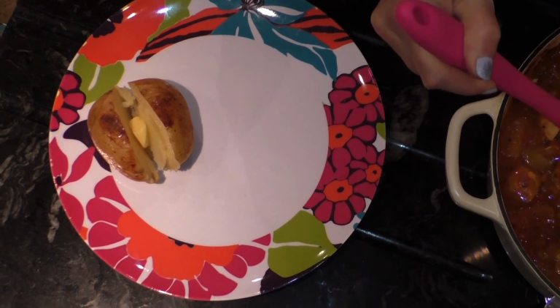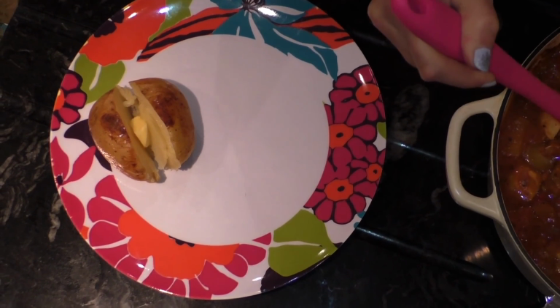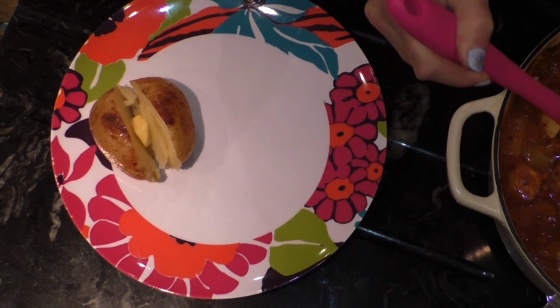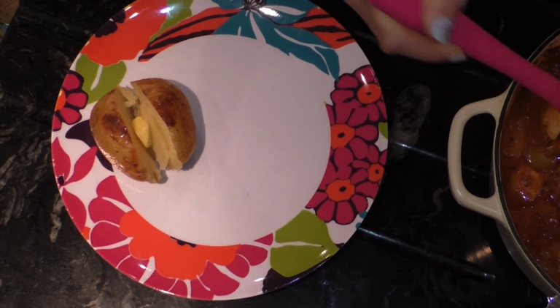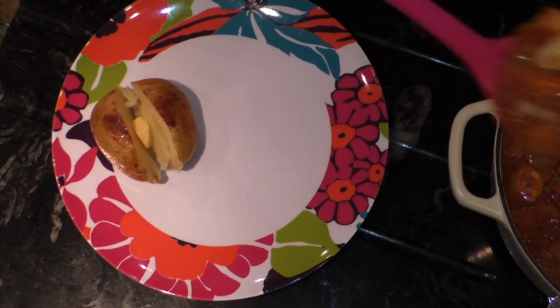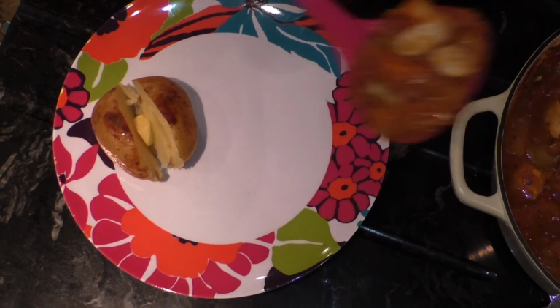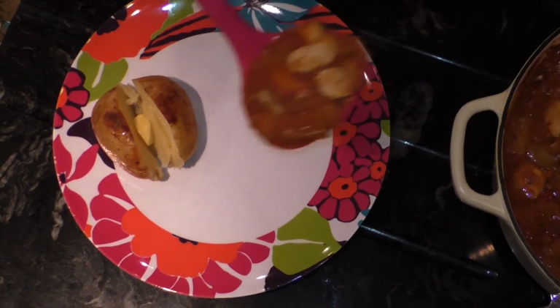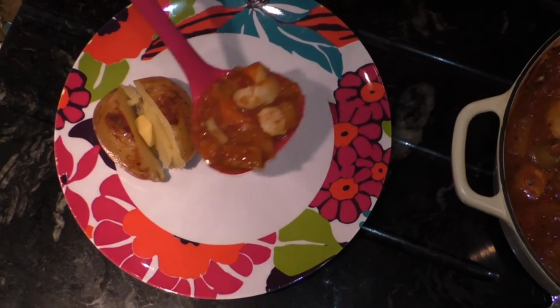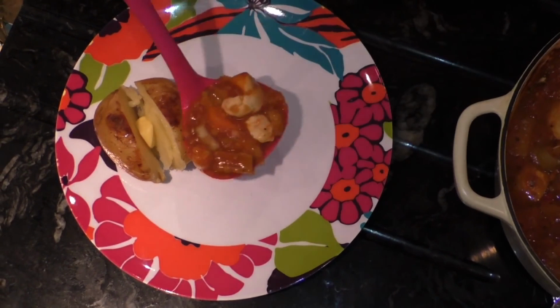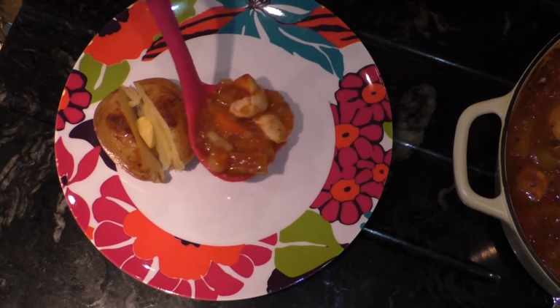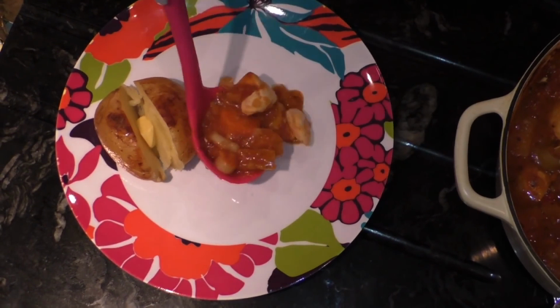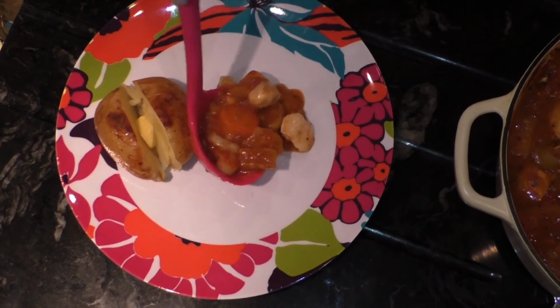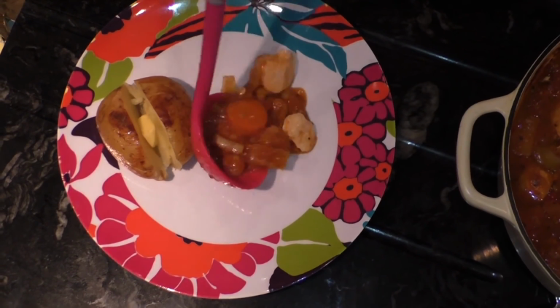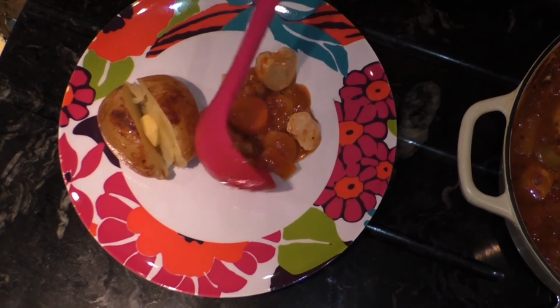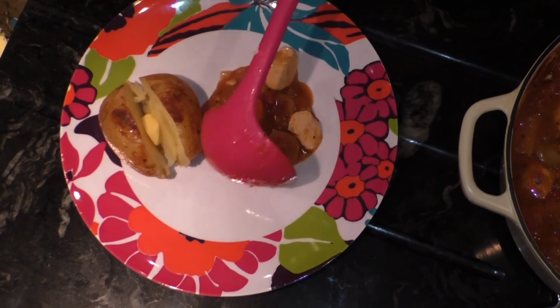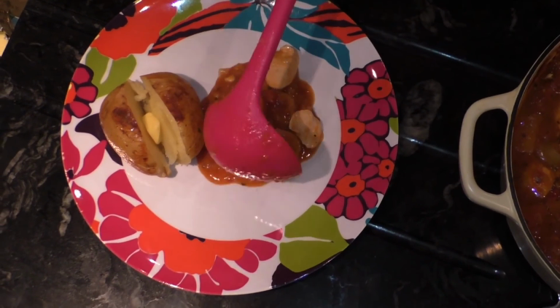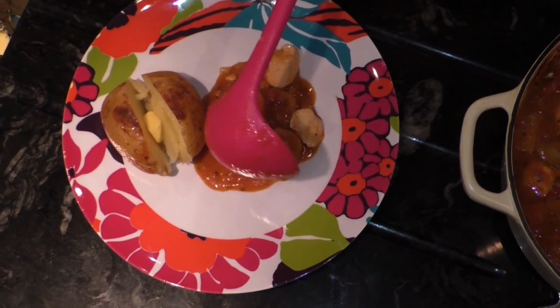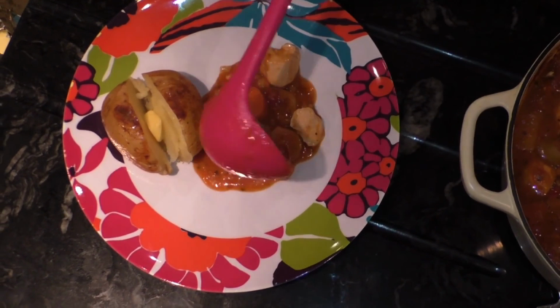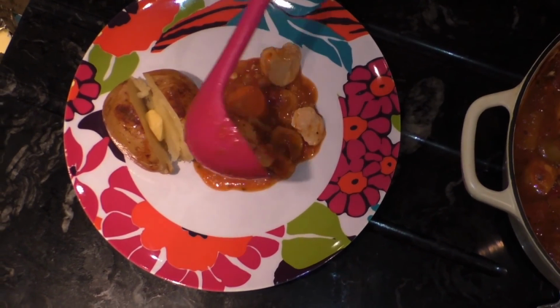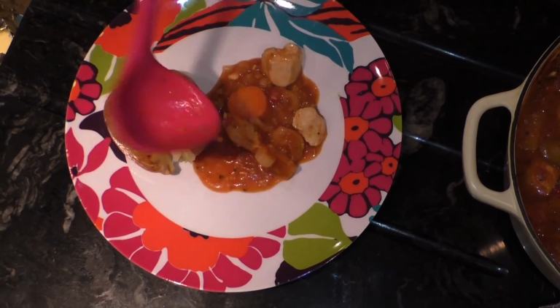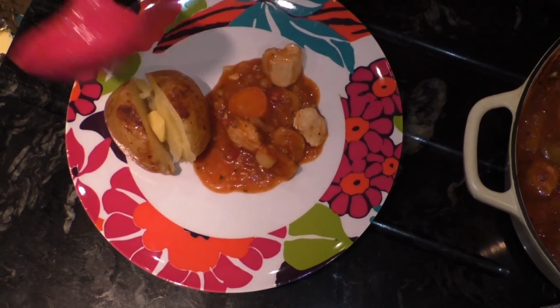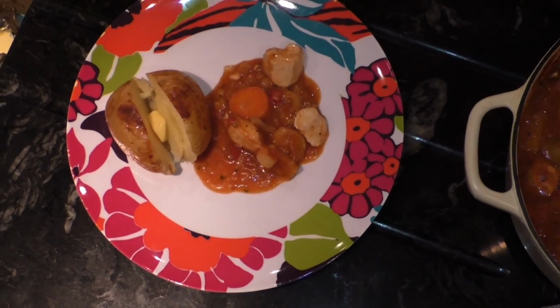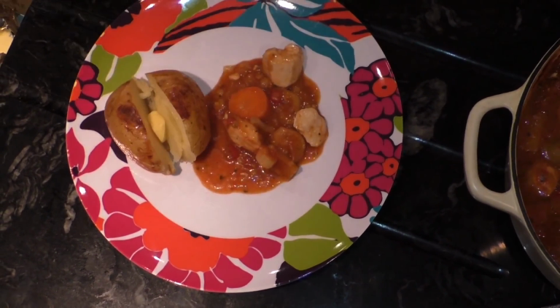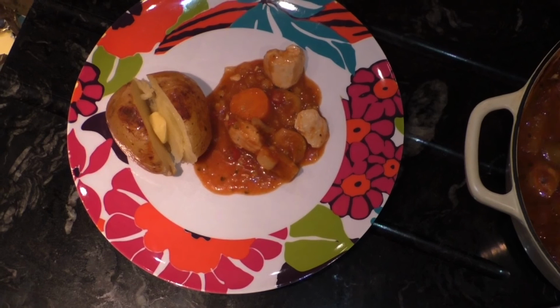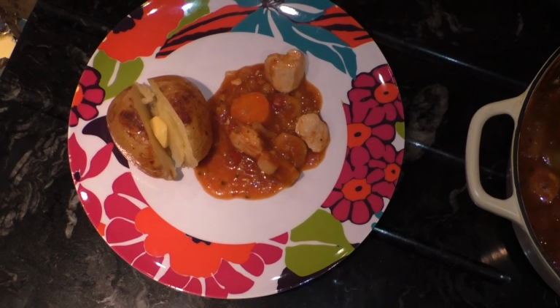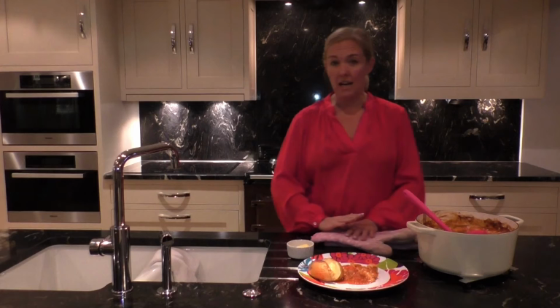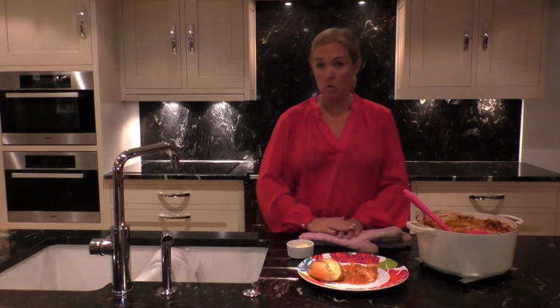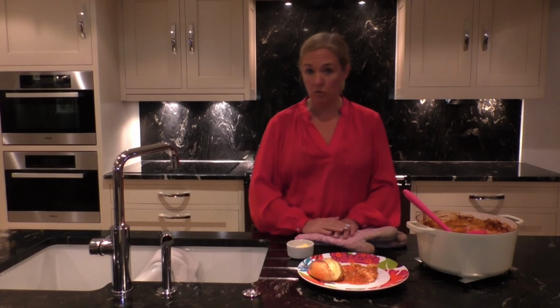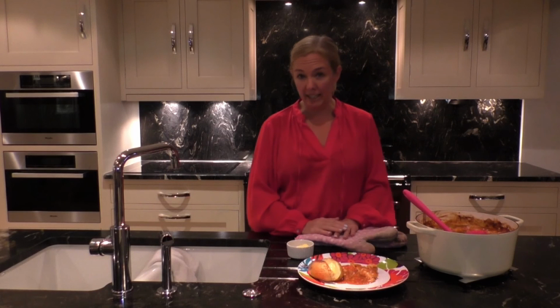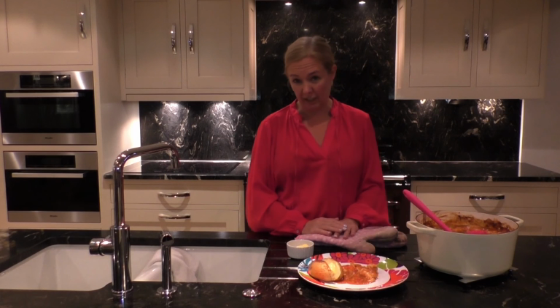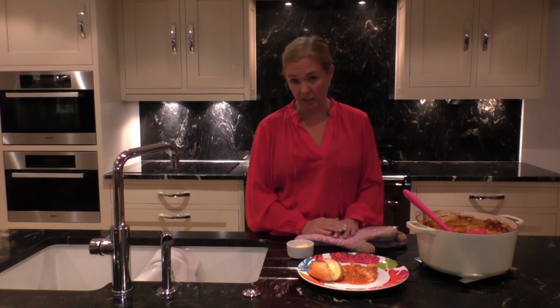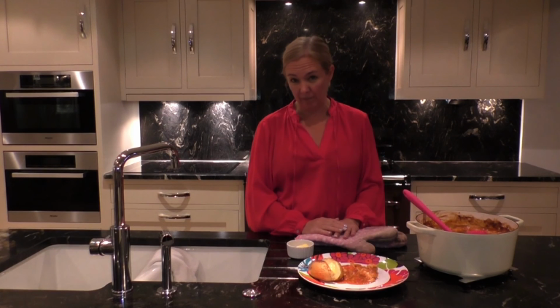And chicken casserole. And it's as easy as that. It's pretty delicious.